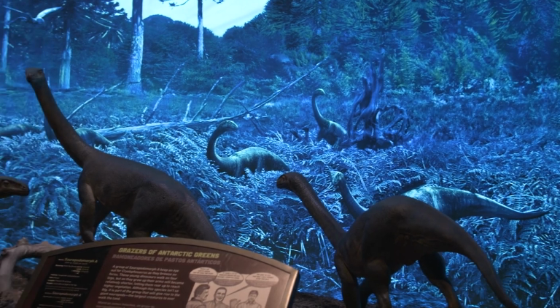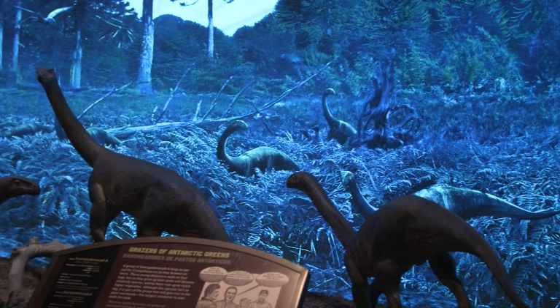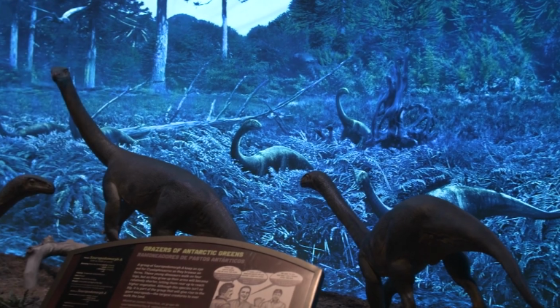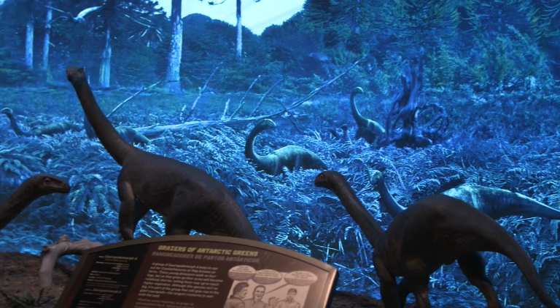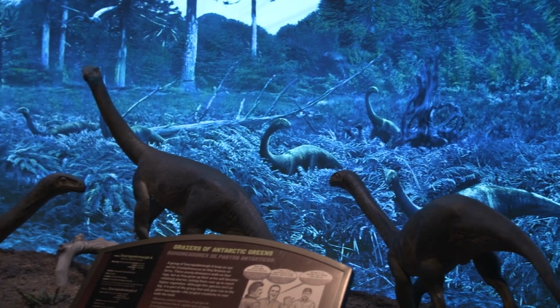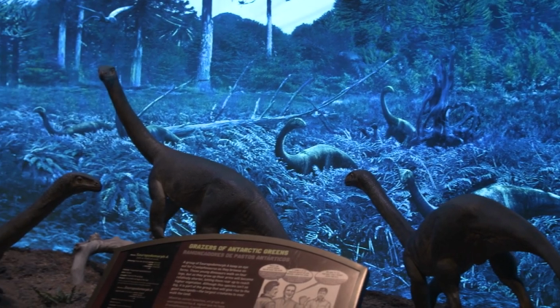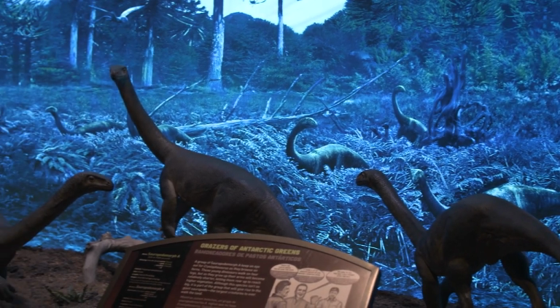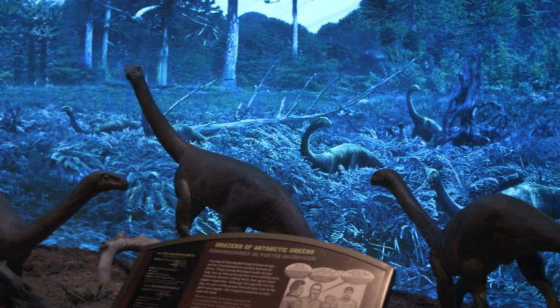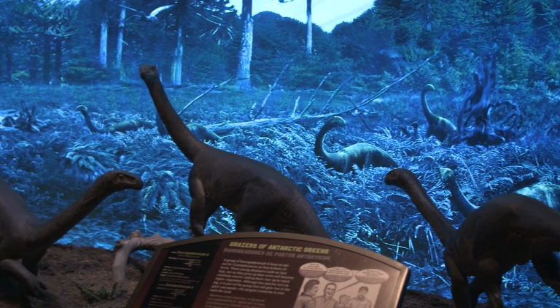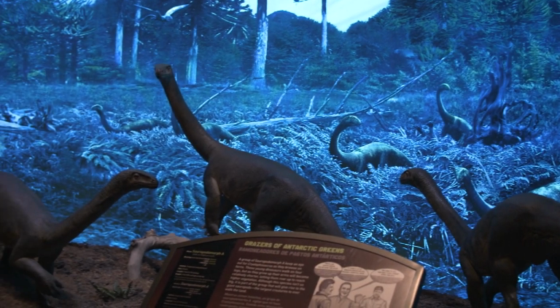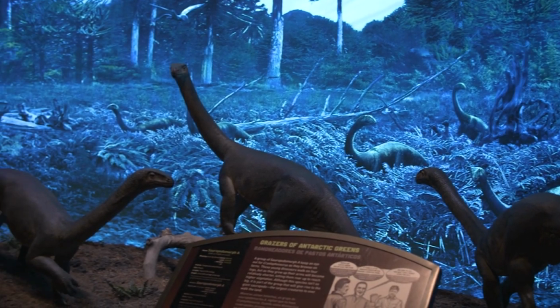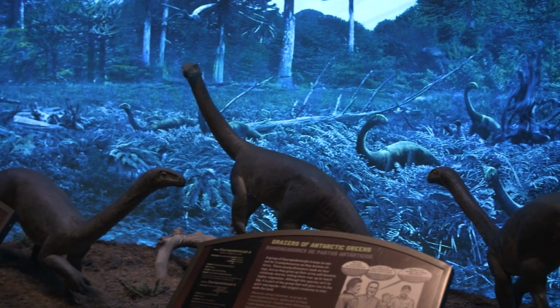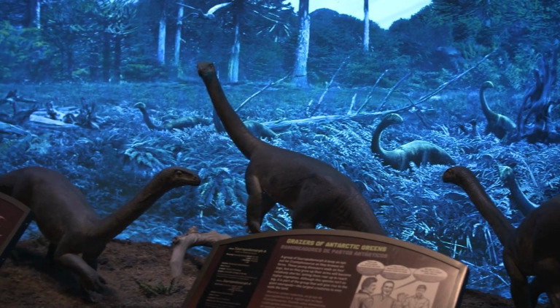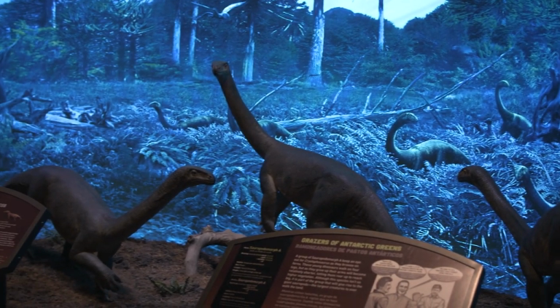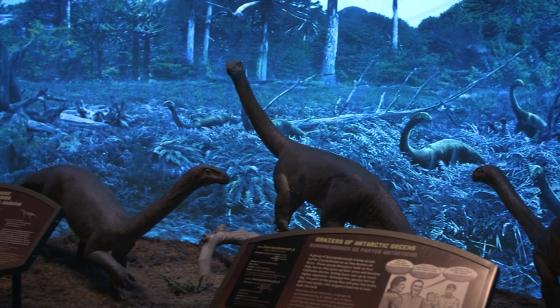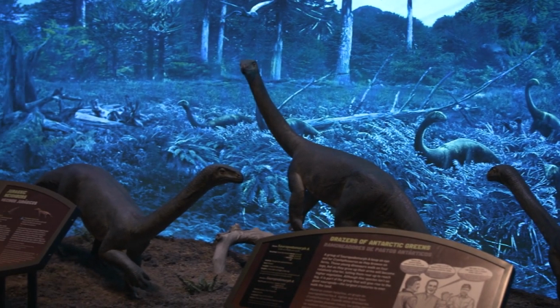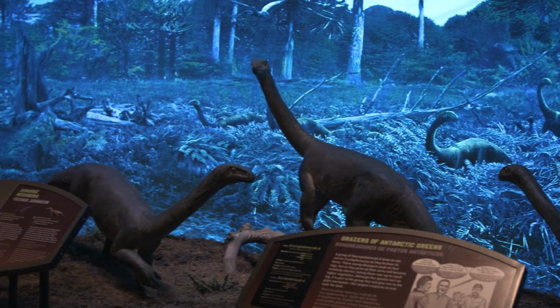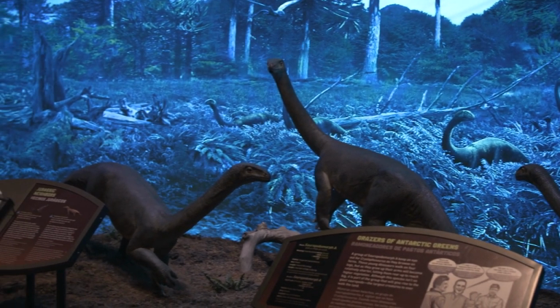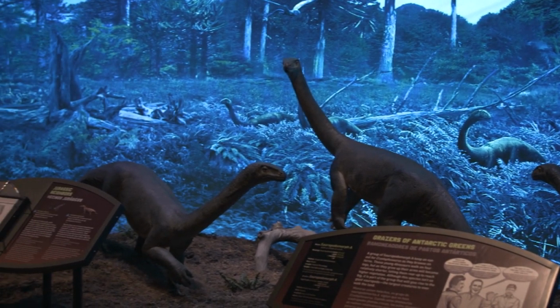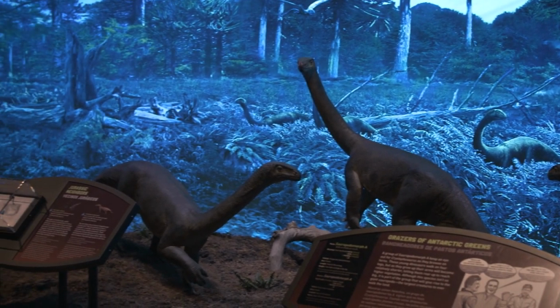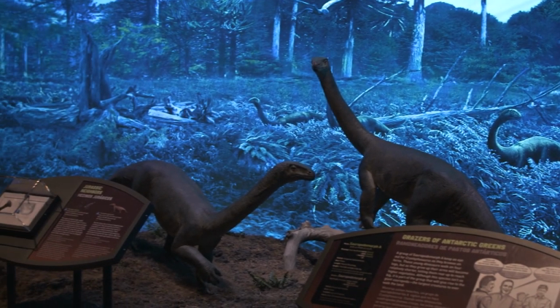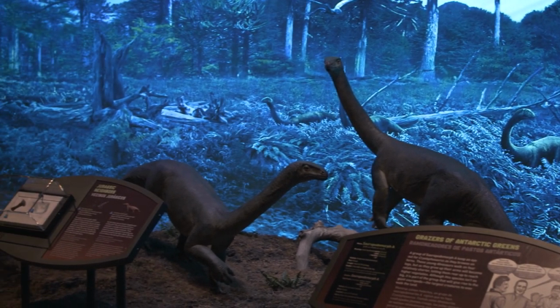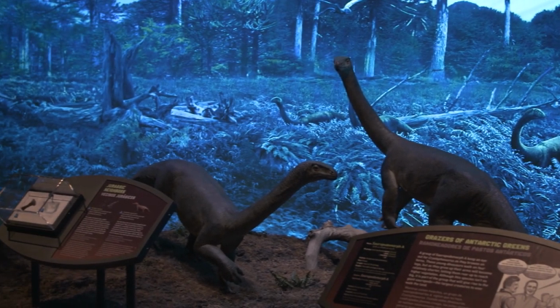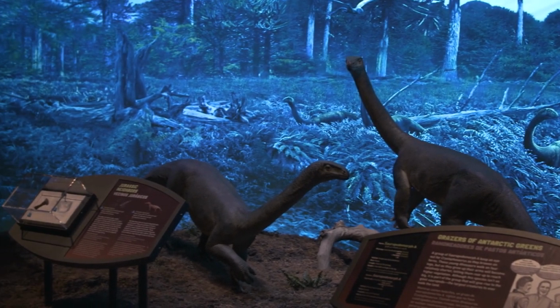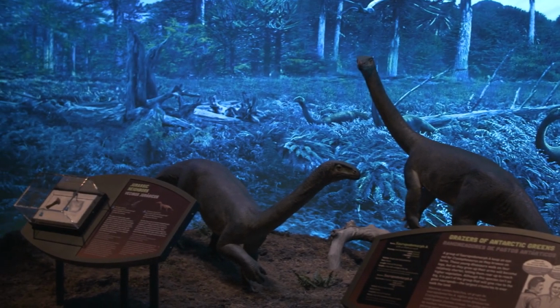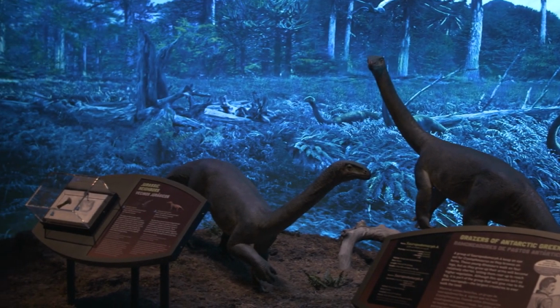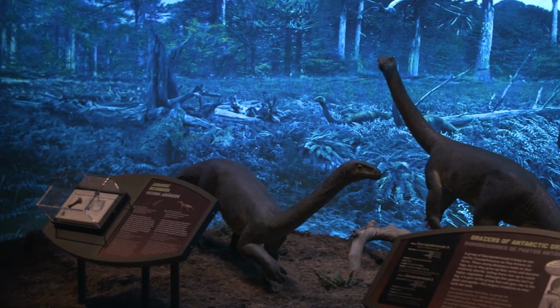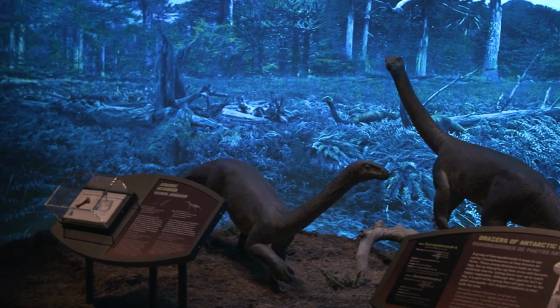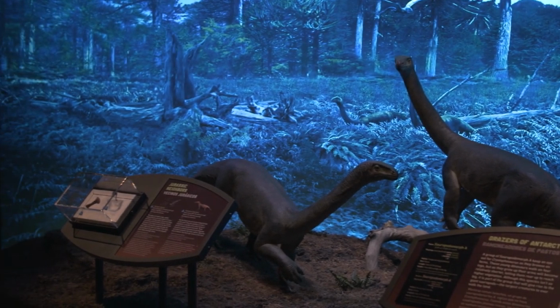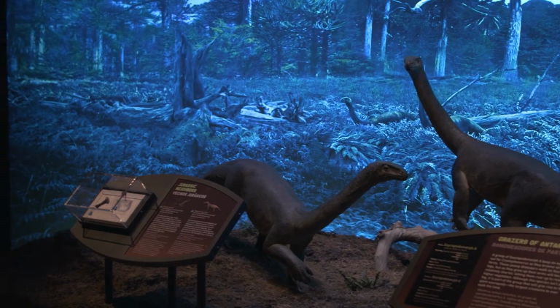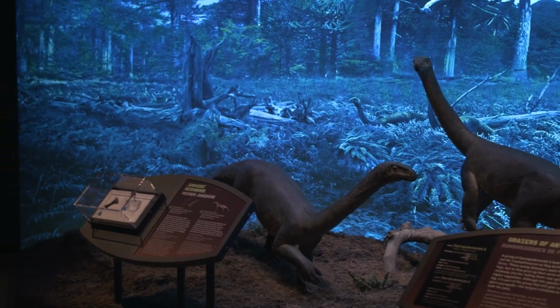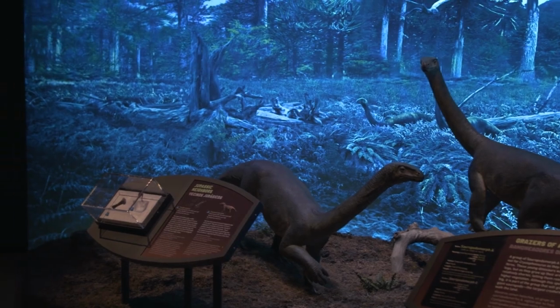The murals really sell it for me — they give you a sense of being in the environment.